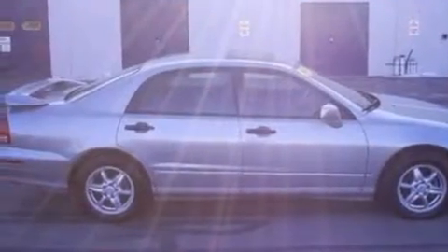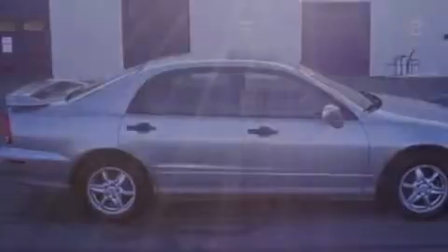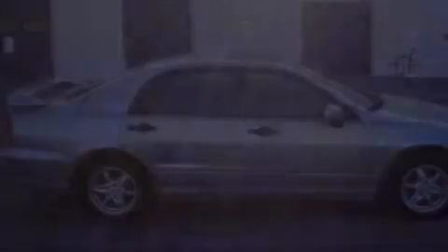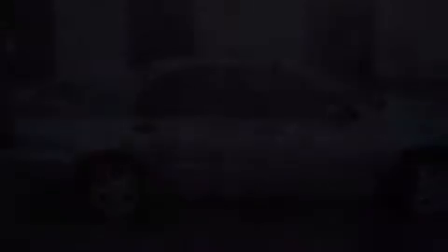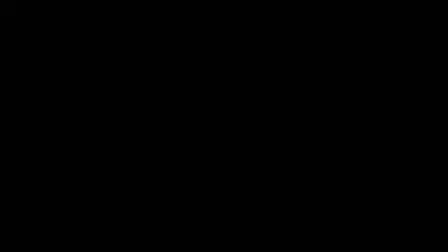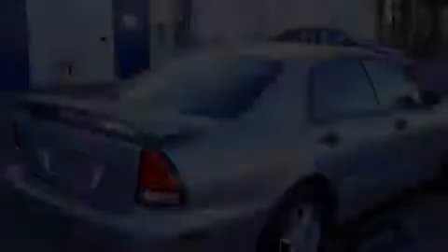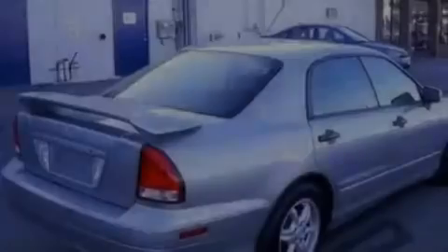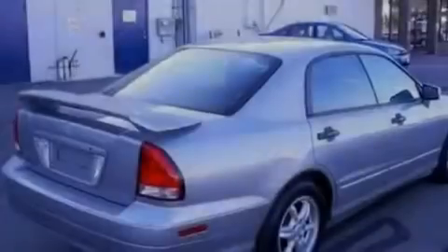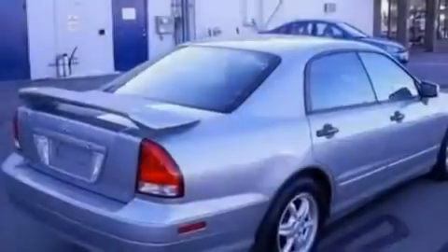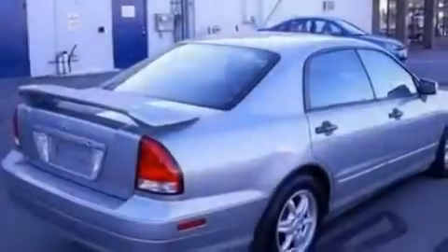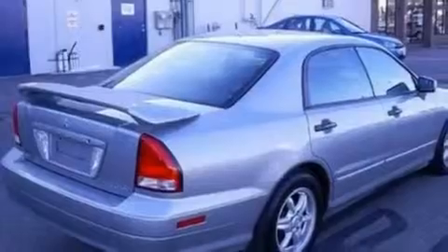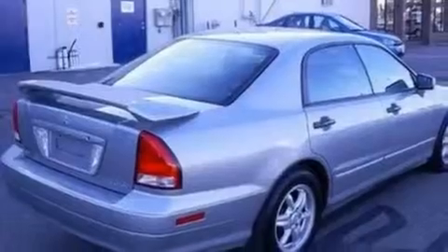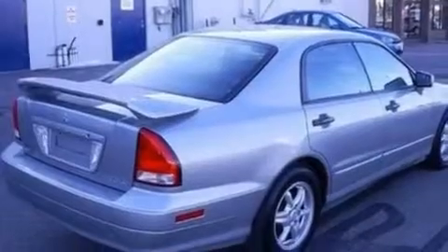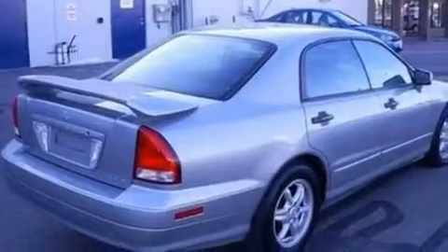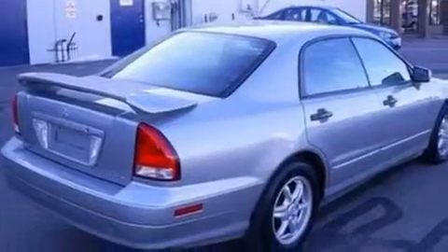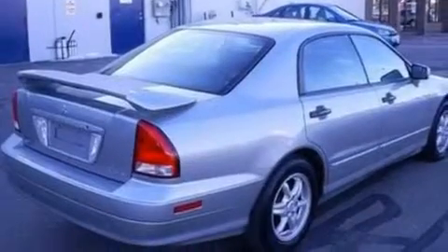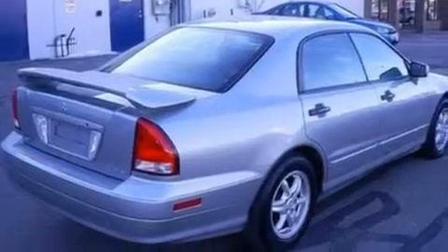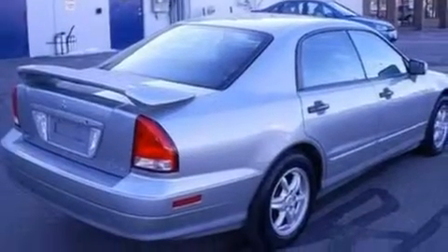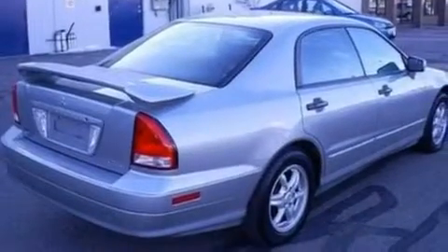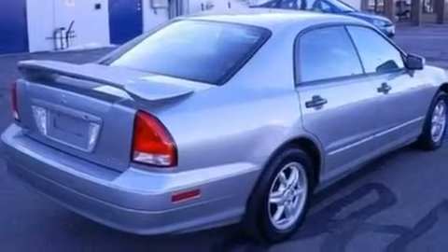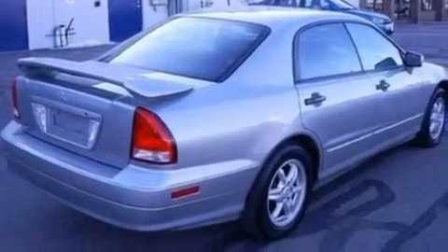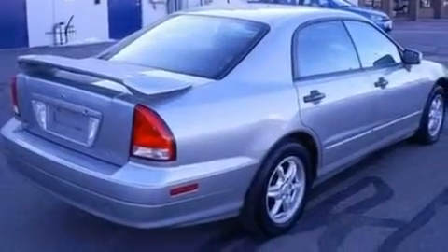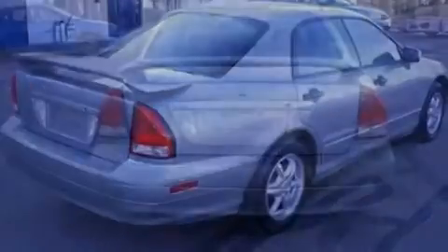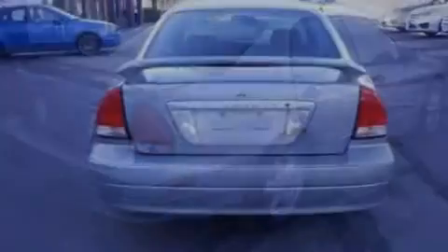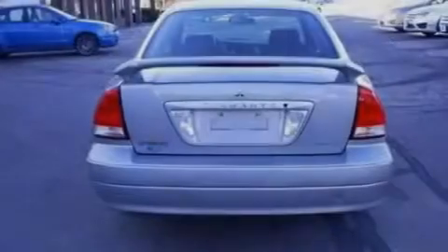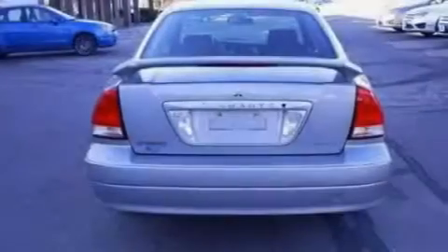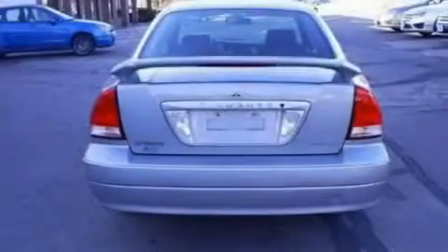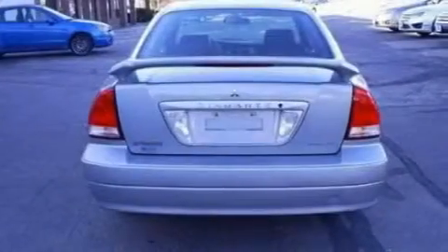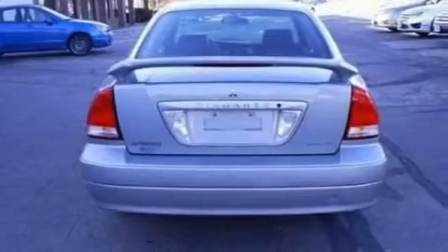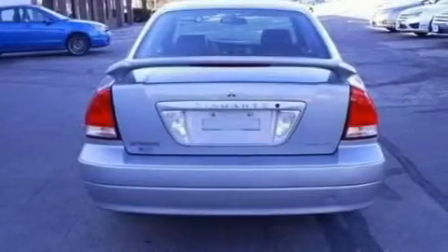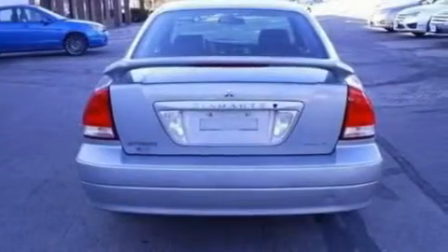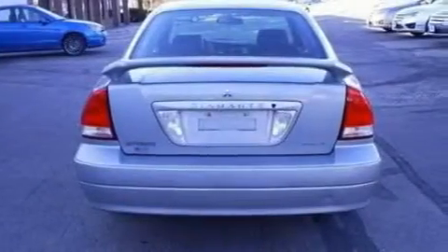Its top features include air conditioning with automatic climate control, cruise control, full power accessories, and a CD player.